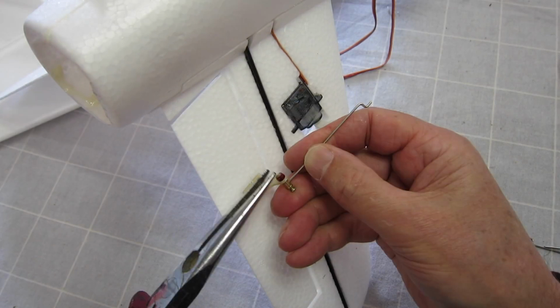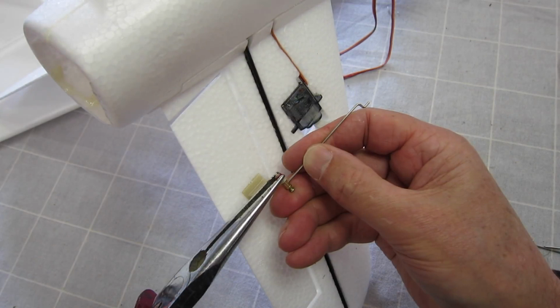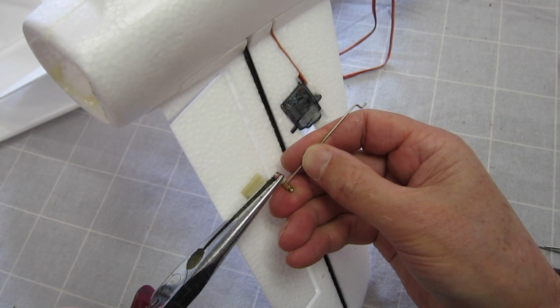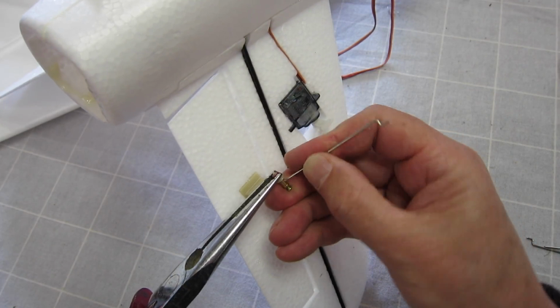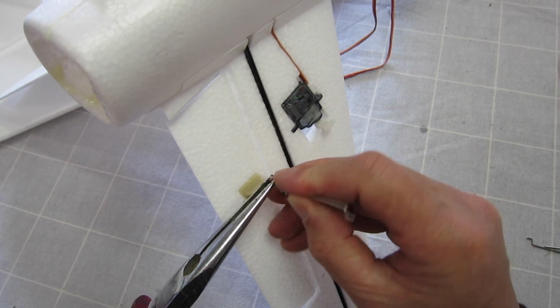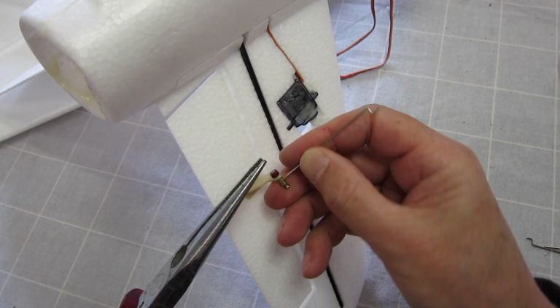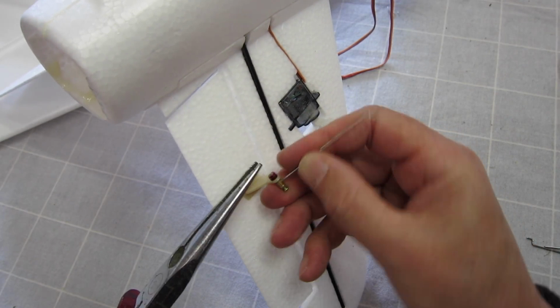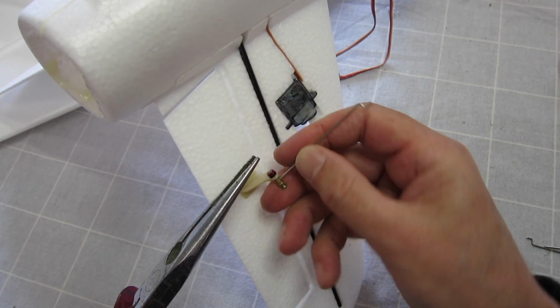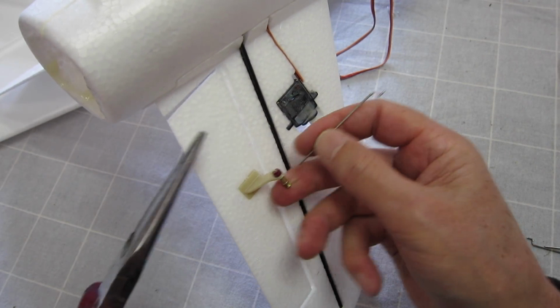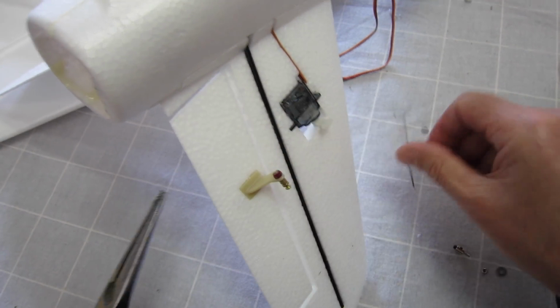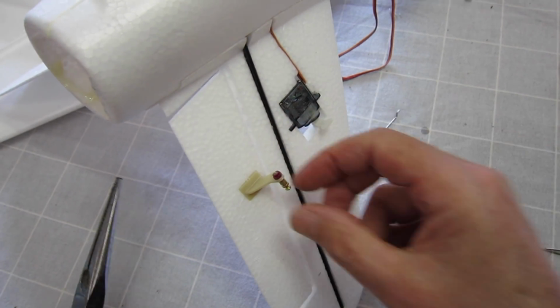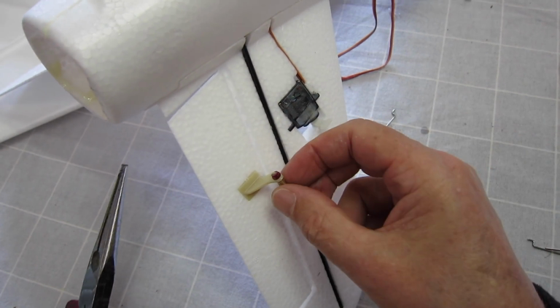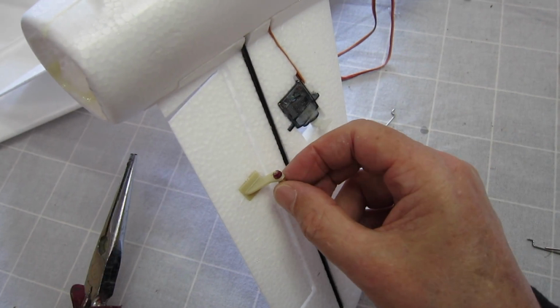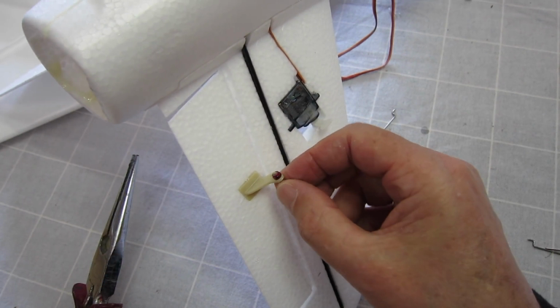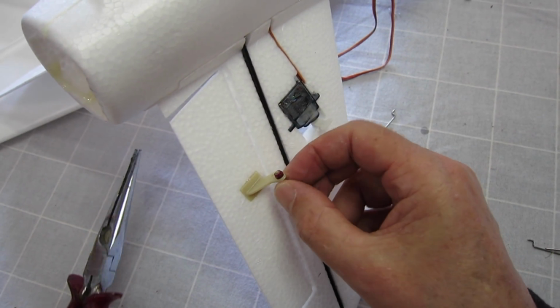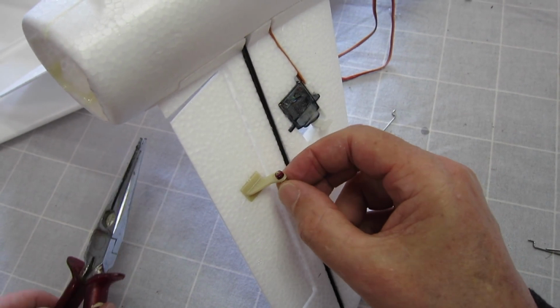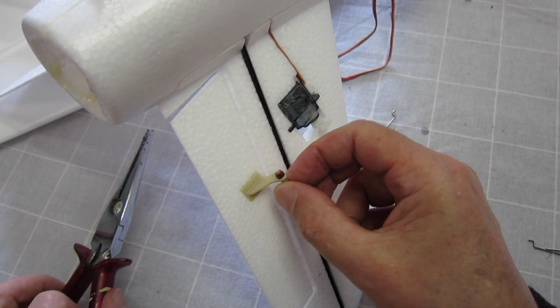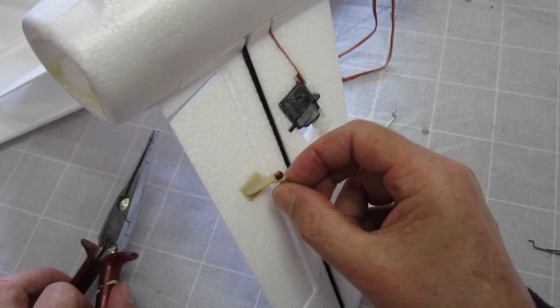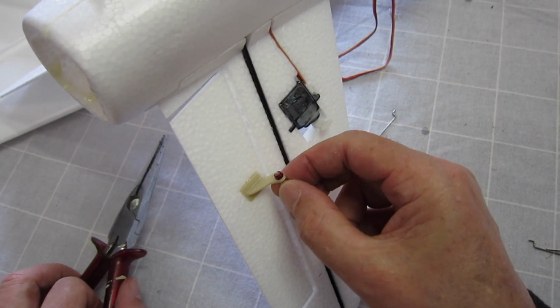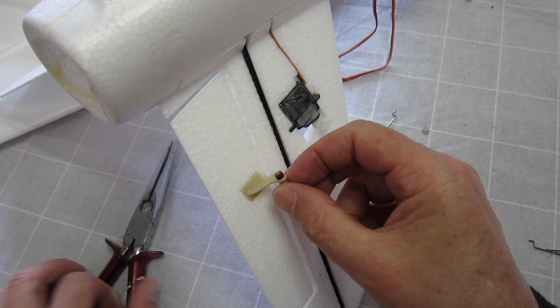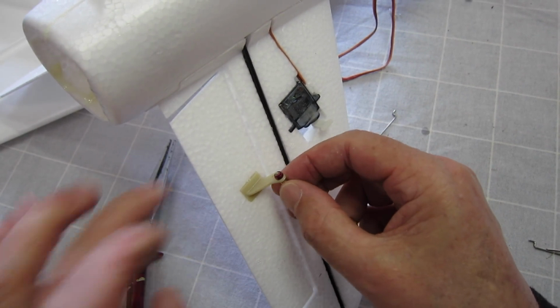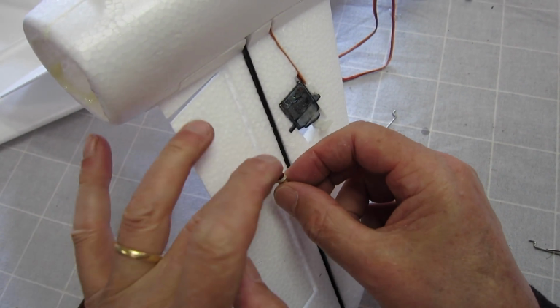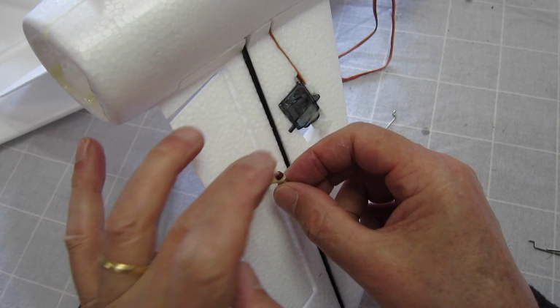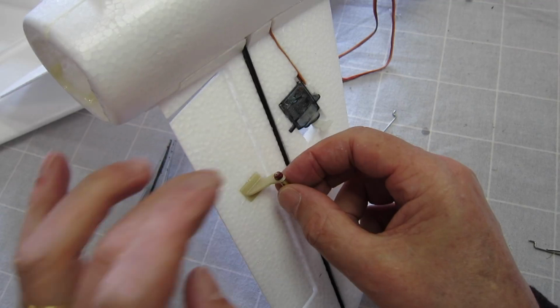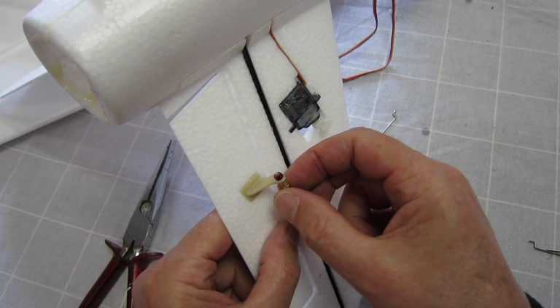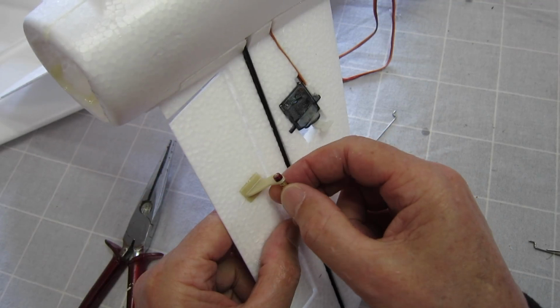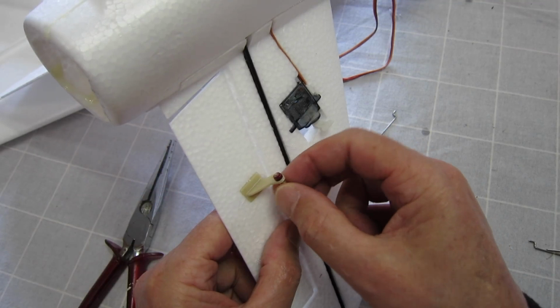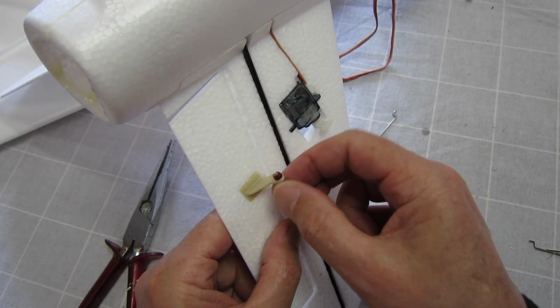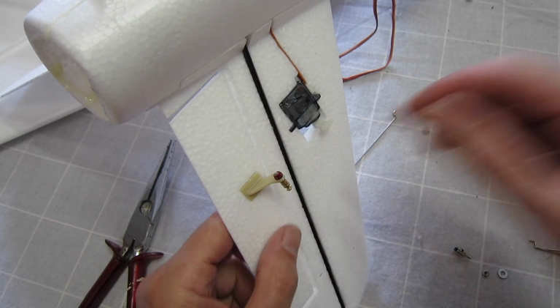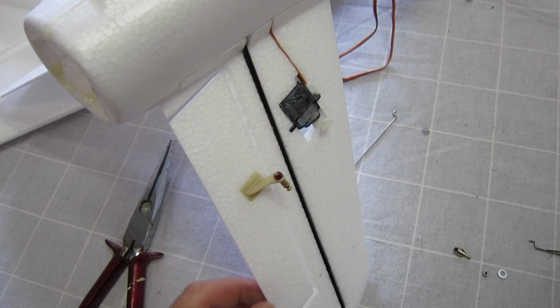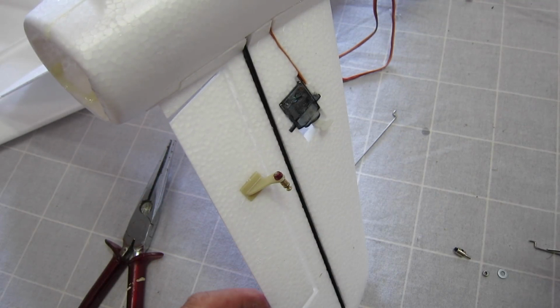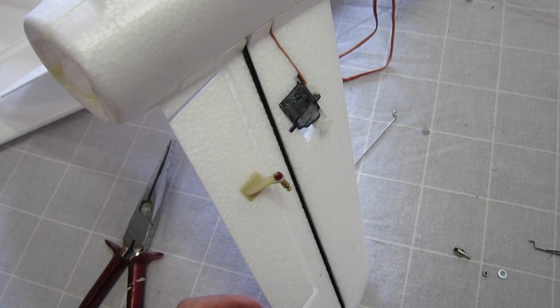It's a bit too tight now so I'll back it off a little bit. That's perfect — not too much slack either, so that's ok.